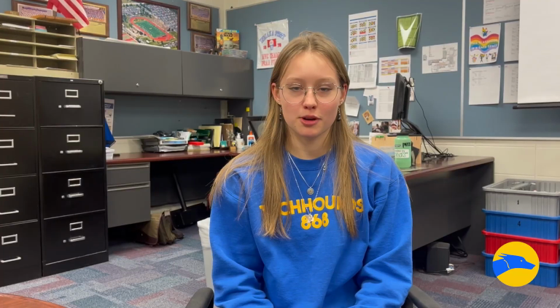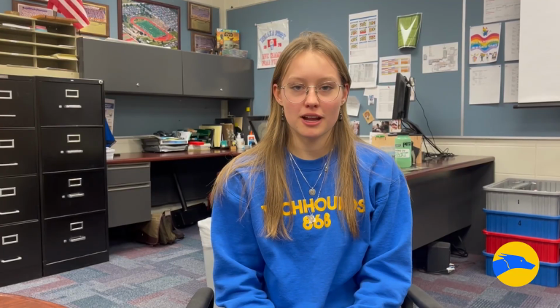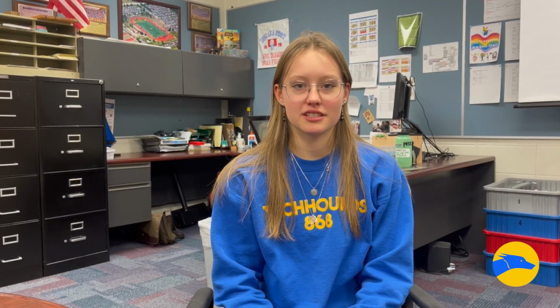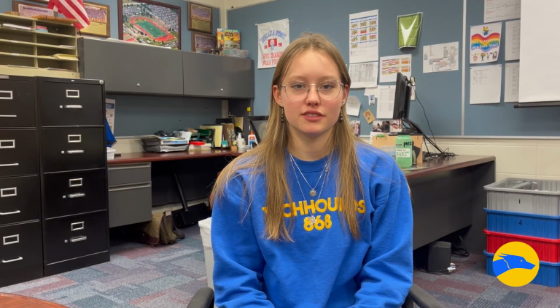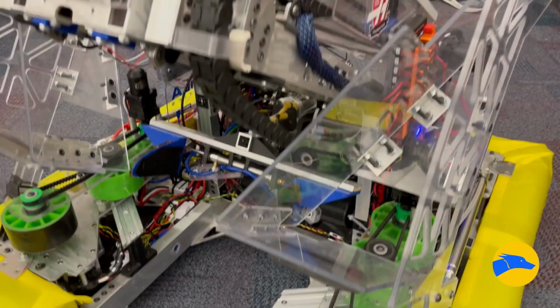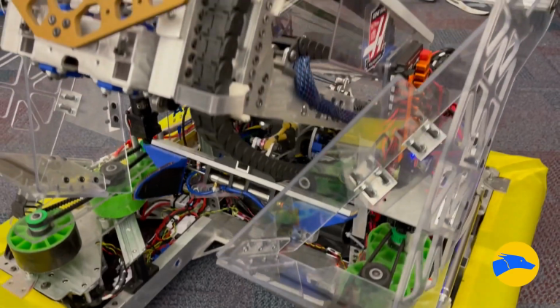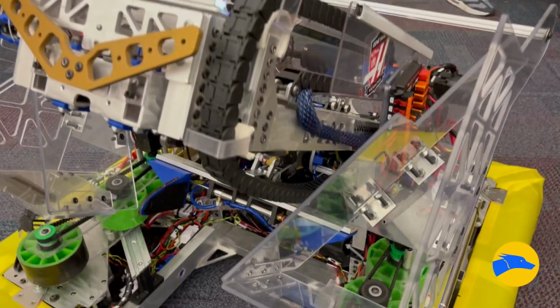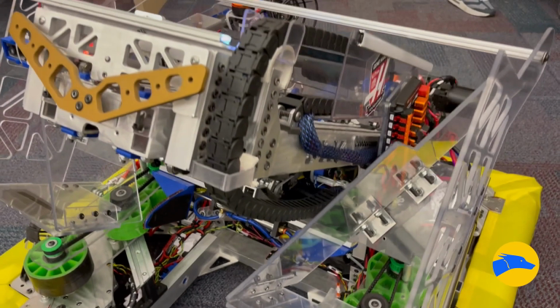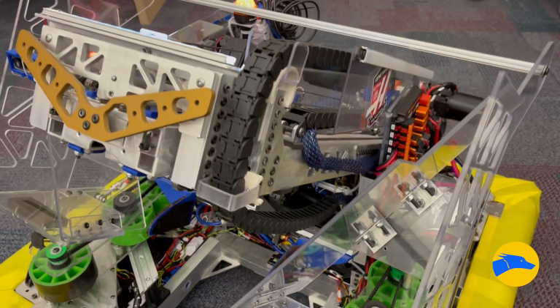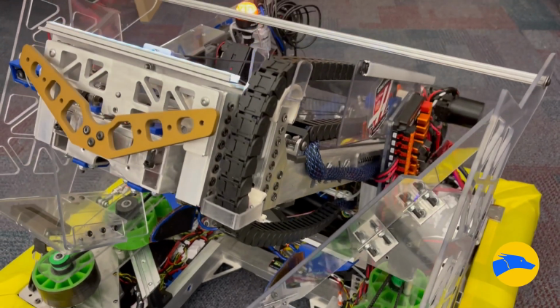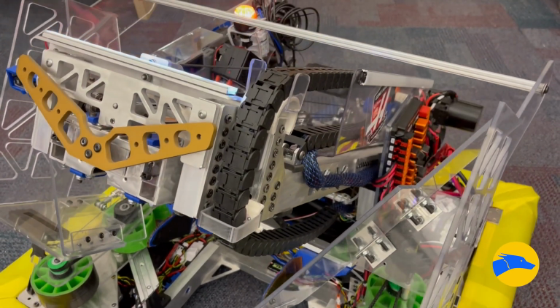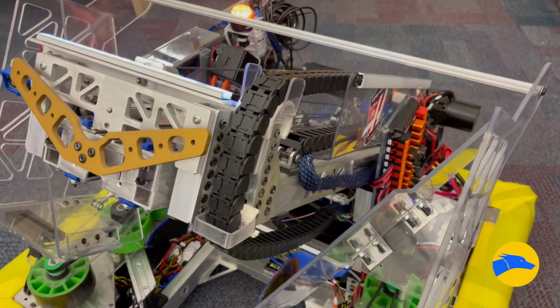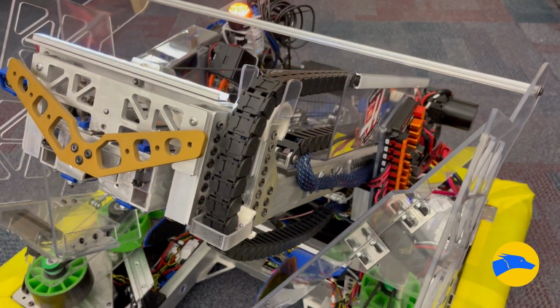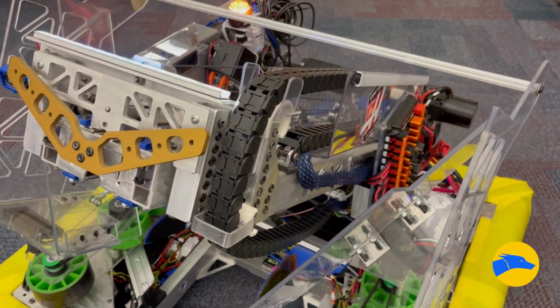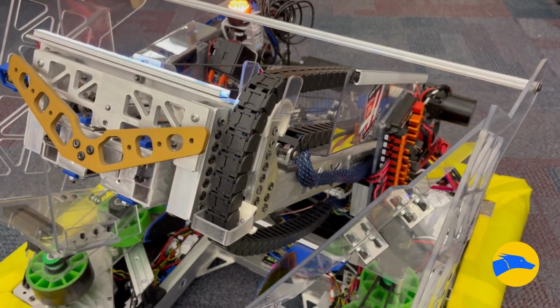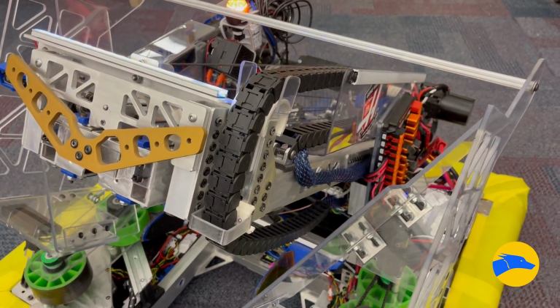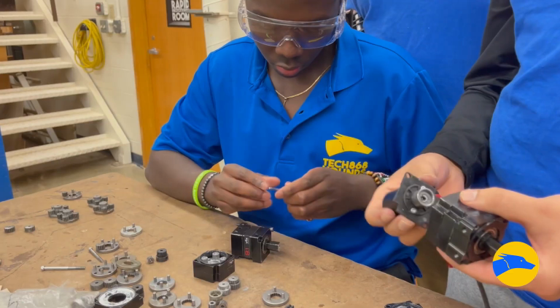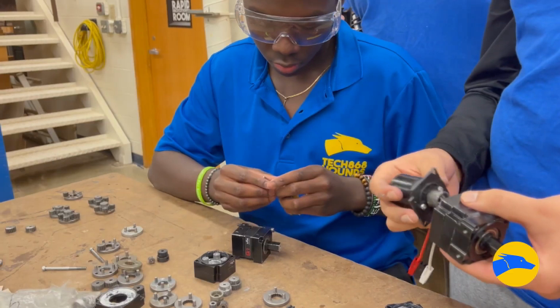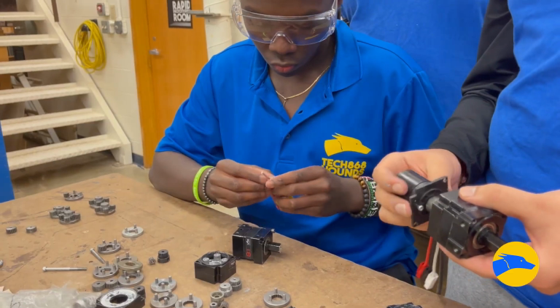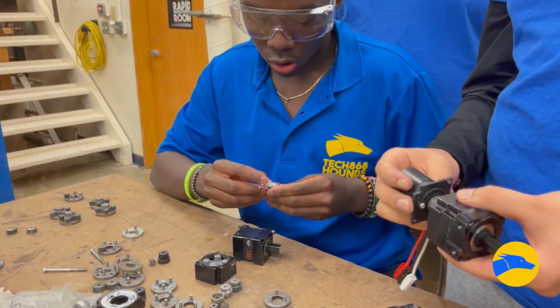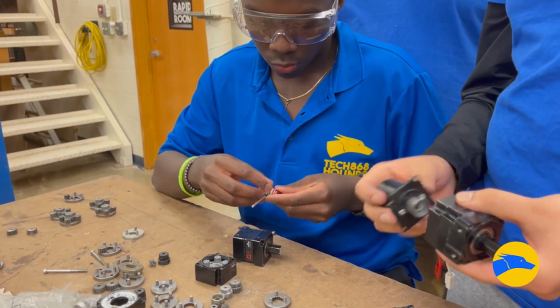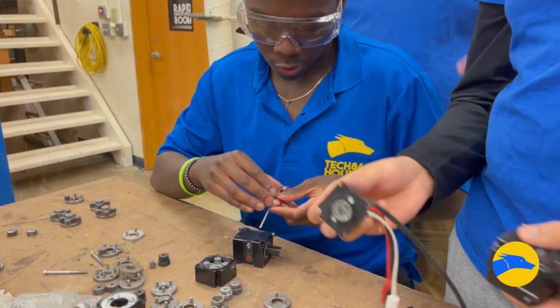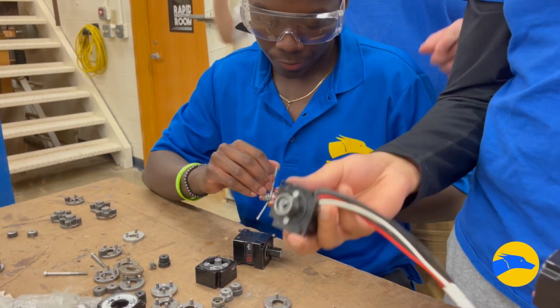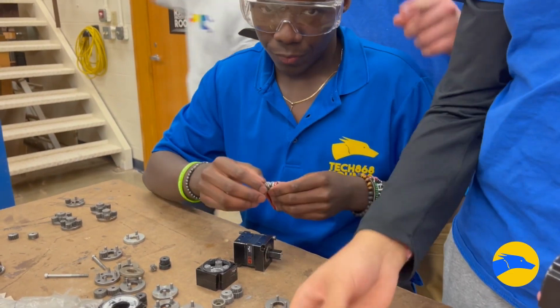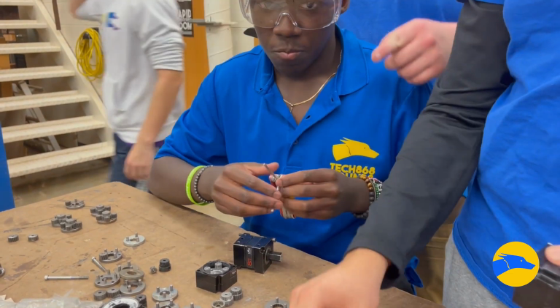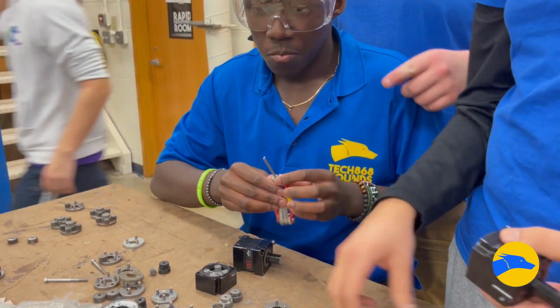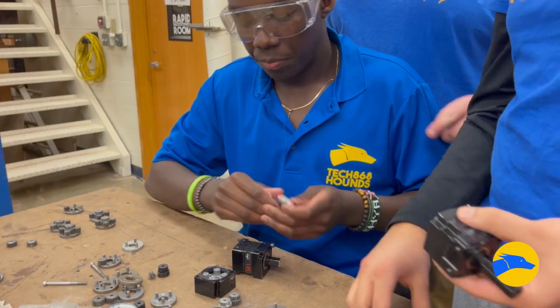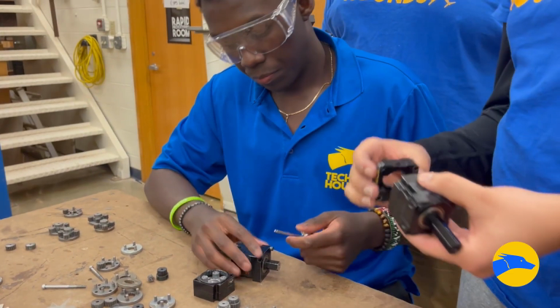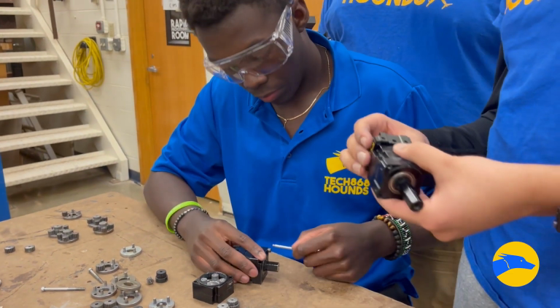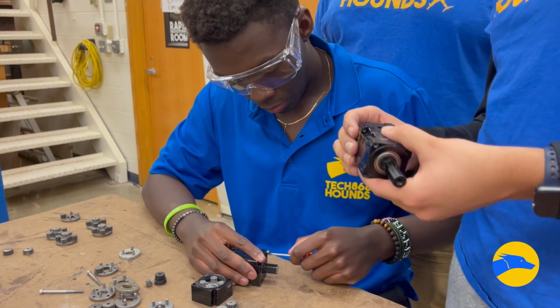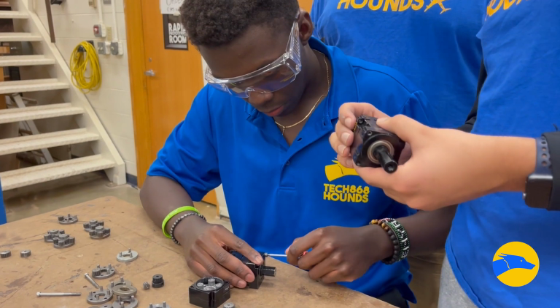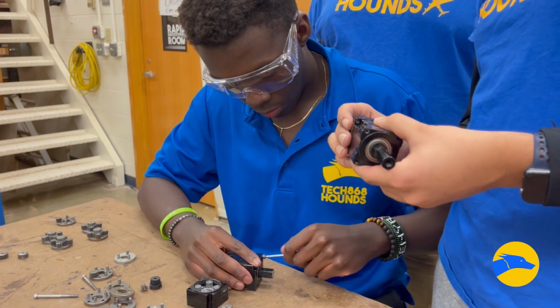Robot Ops is the division that creates the physical robot. They work on things like the drivetrain and the subsystems to pick up the cones and the cubes.